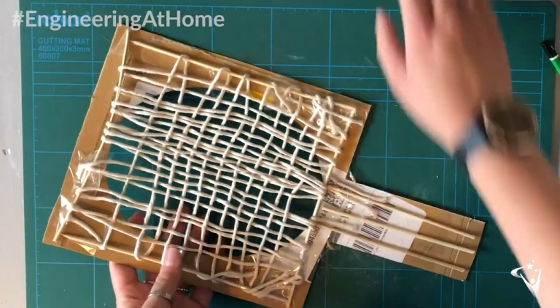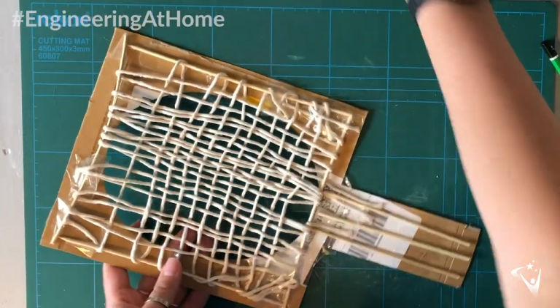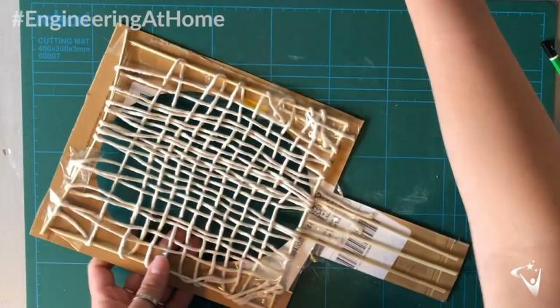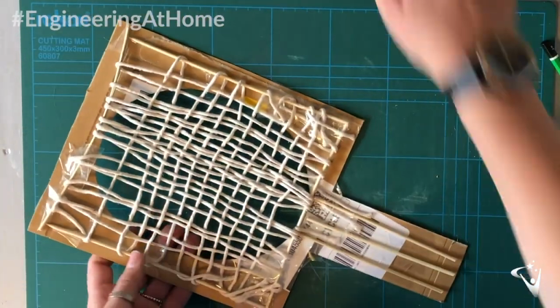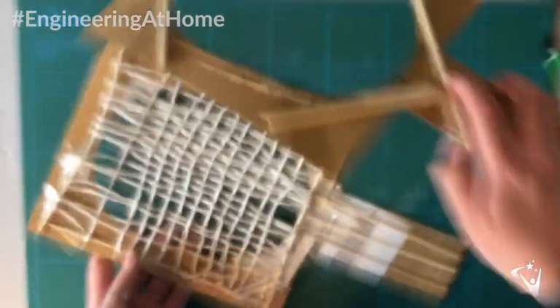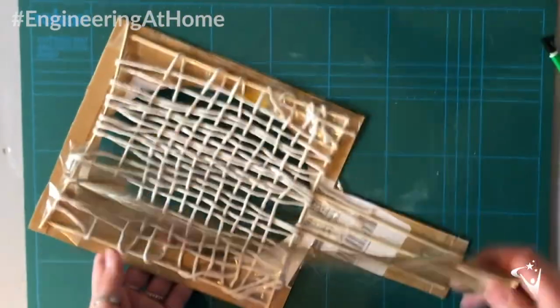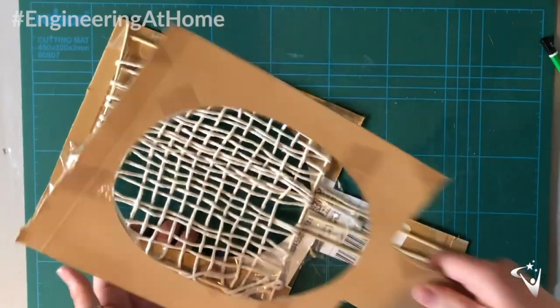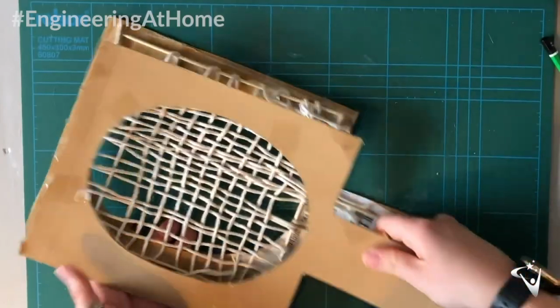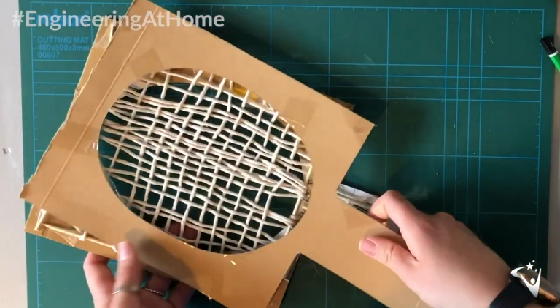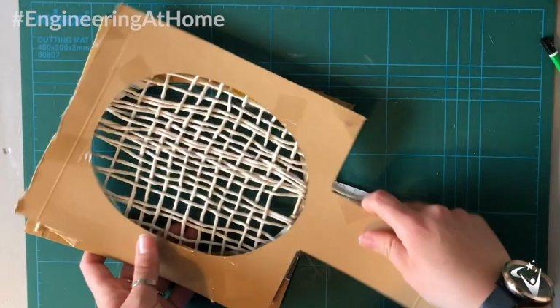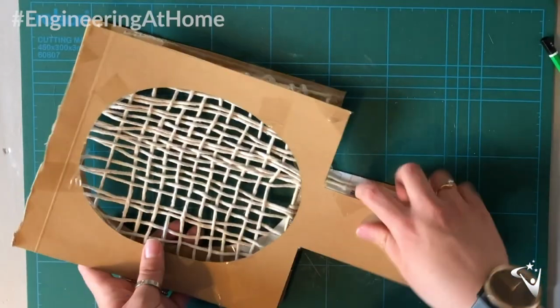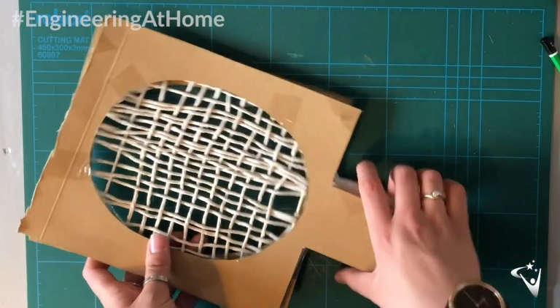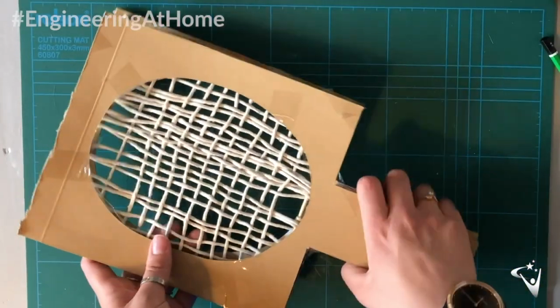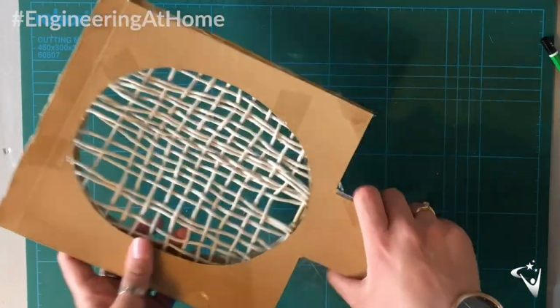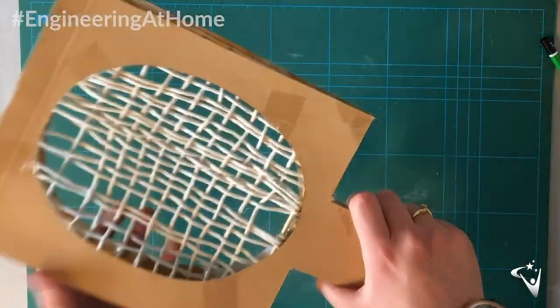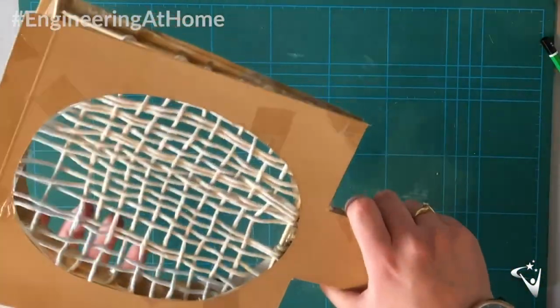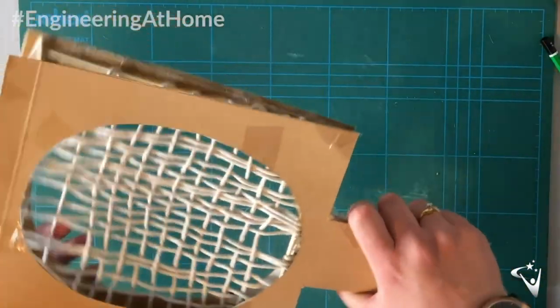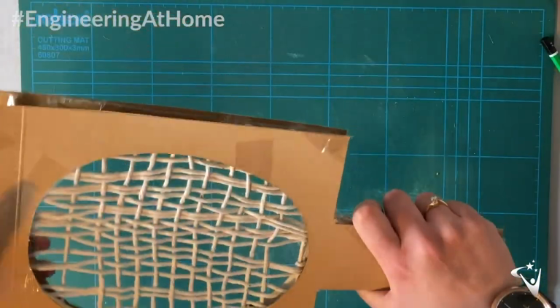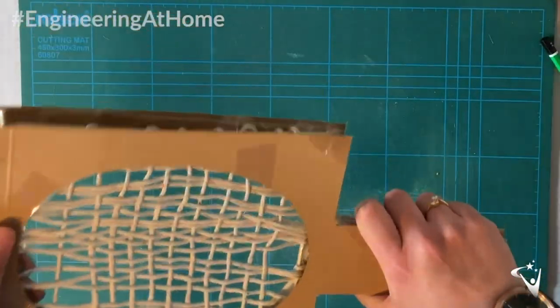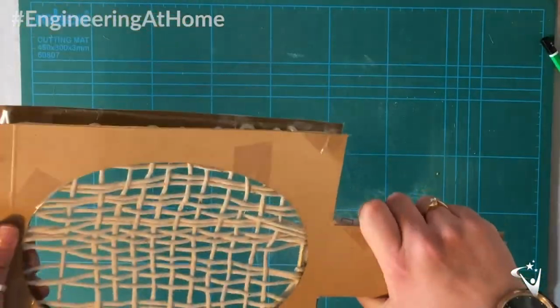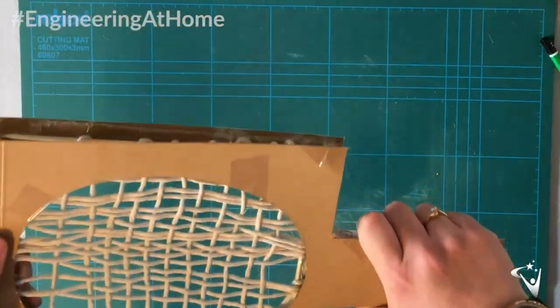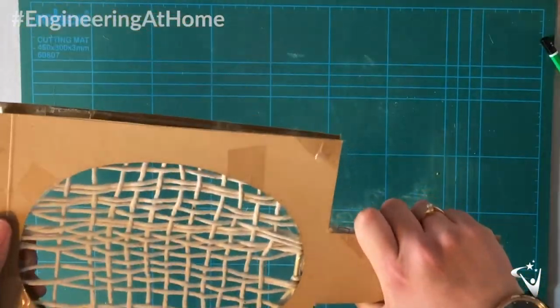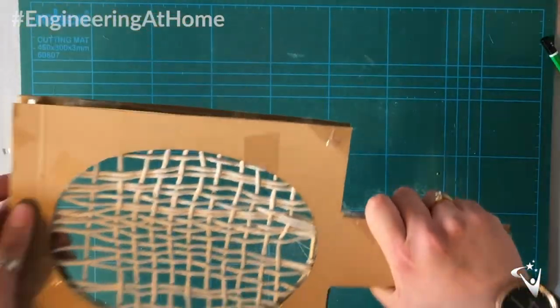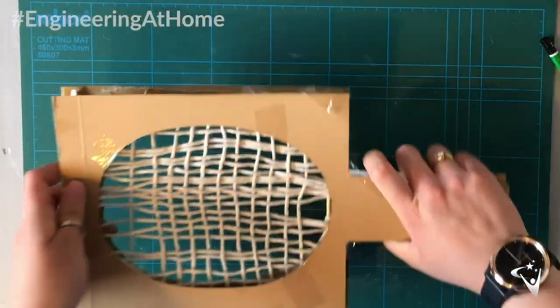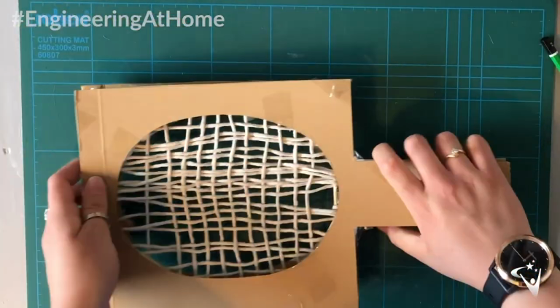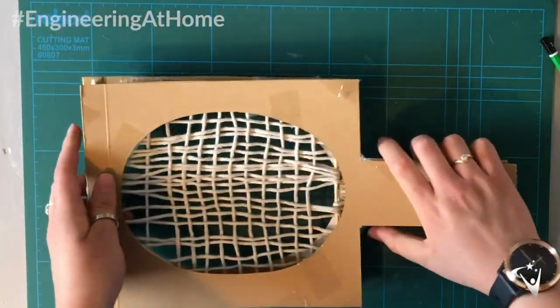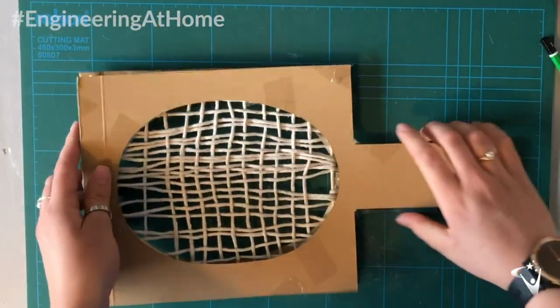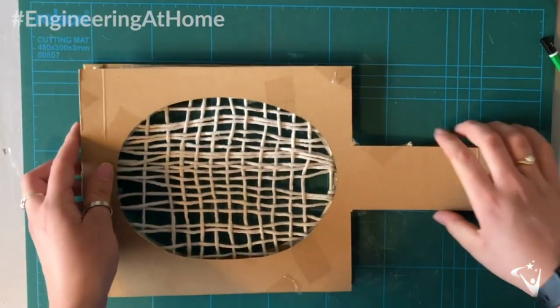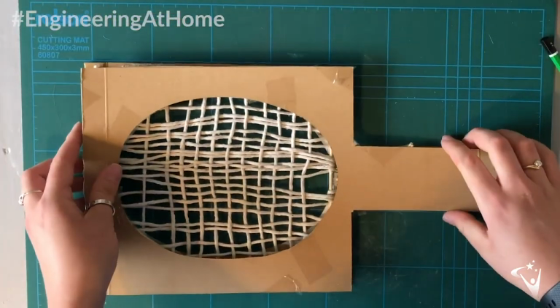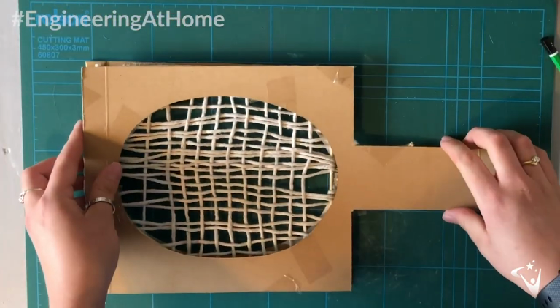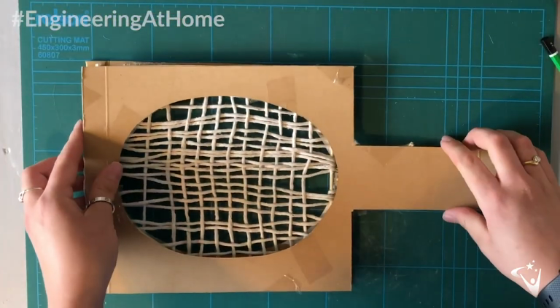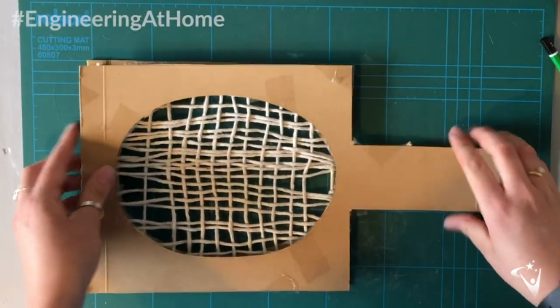When I'm happy that my frames have plenty of support, I can stick these both together, sandwiching the net in the middle.